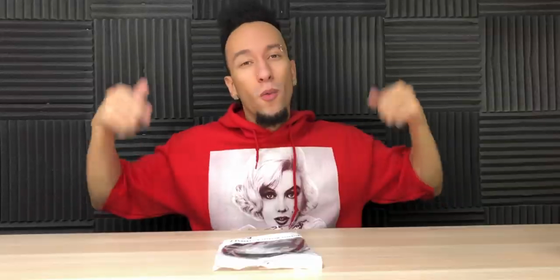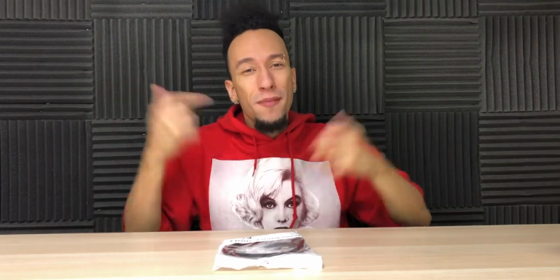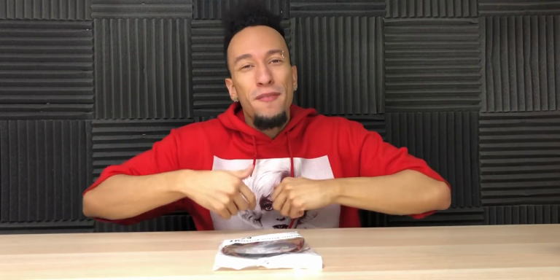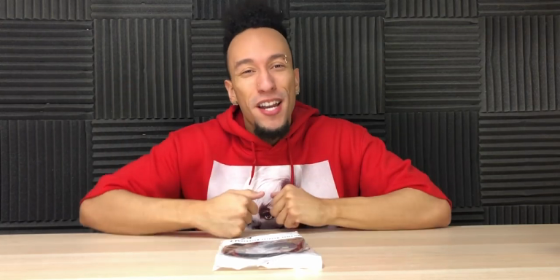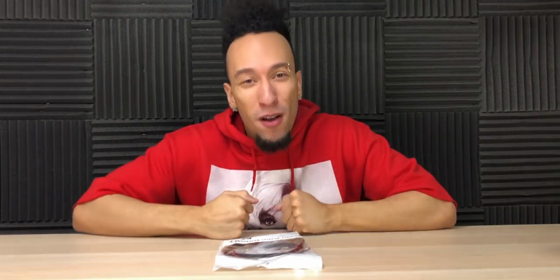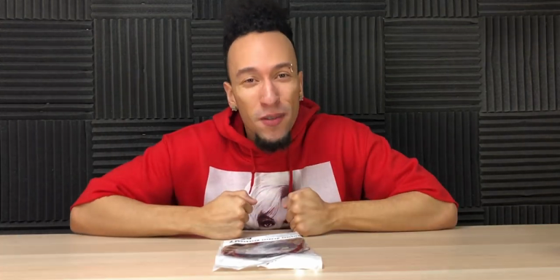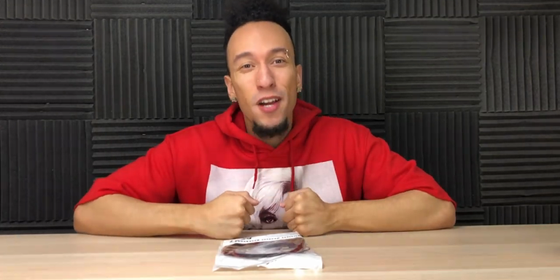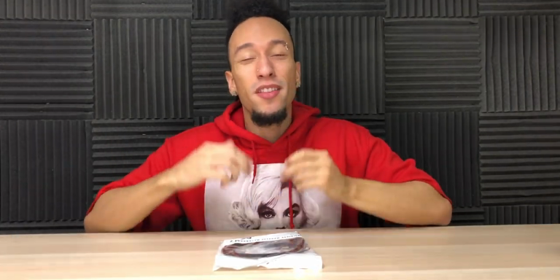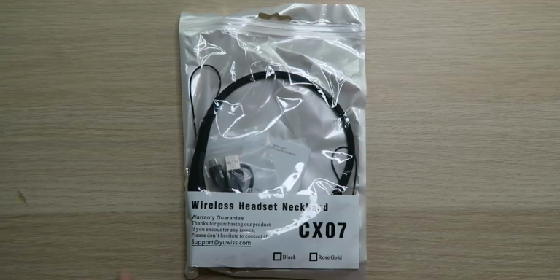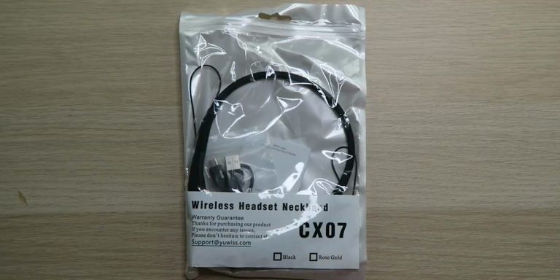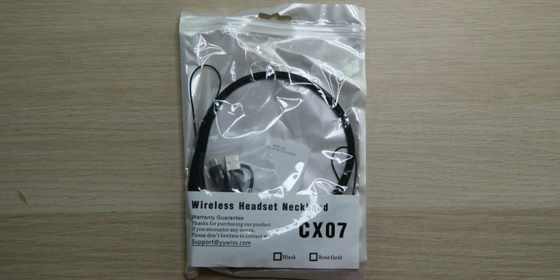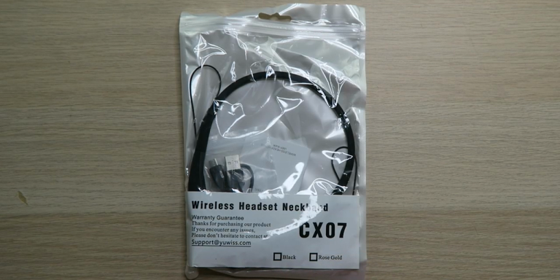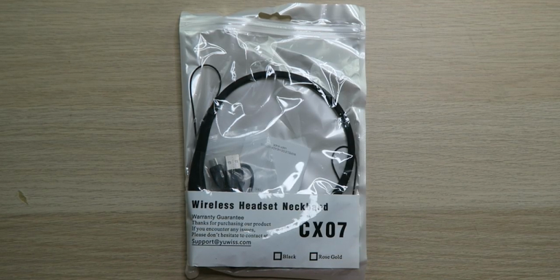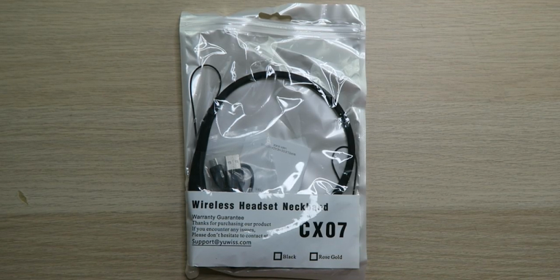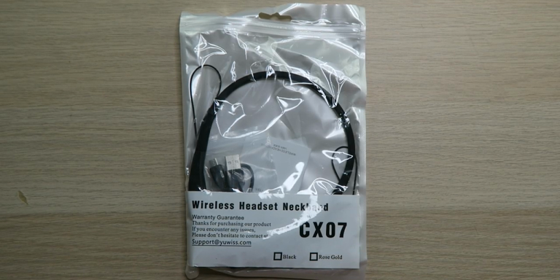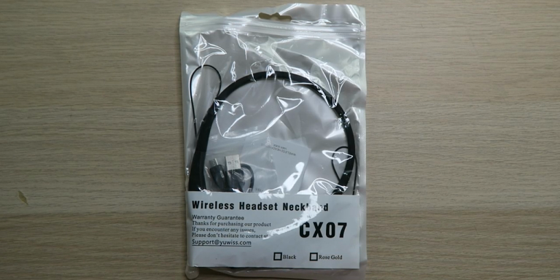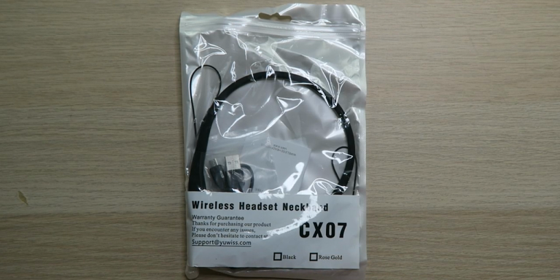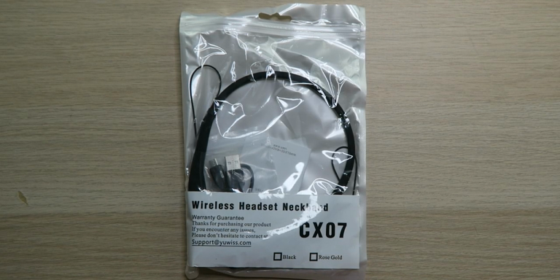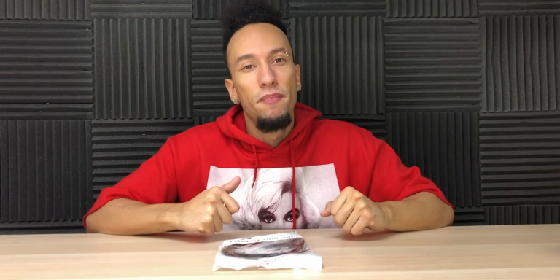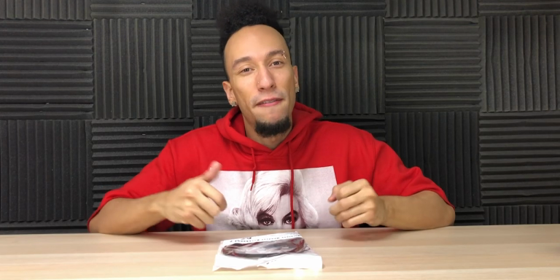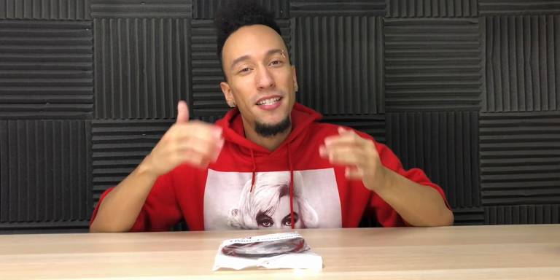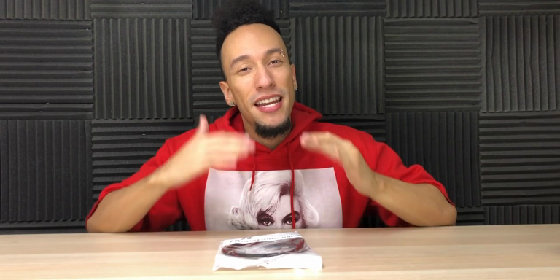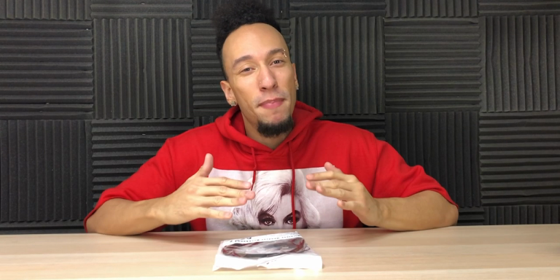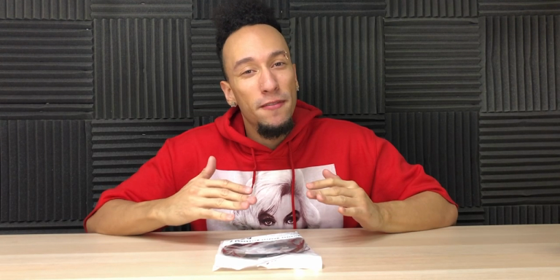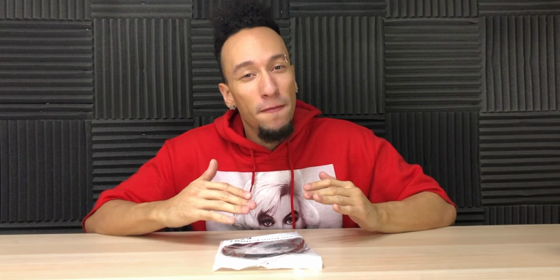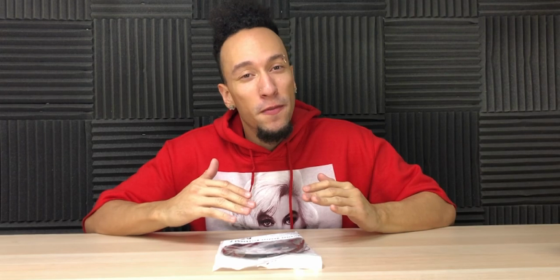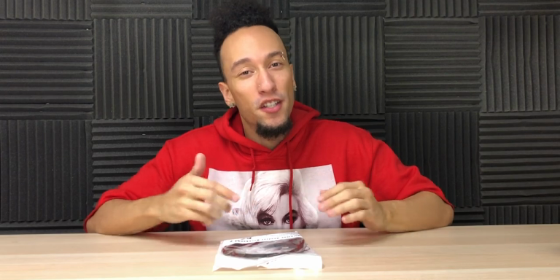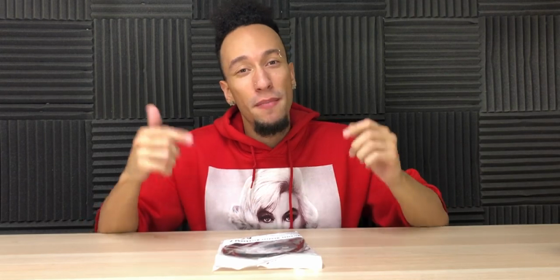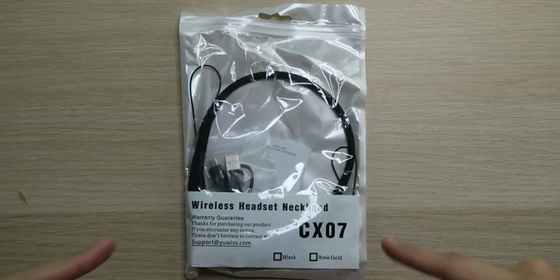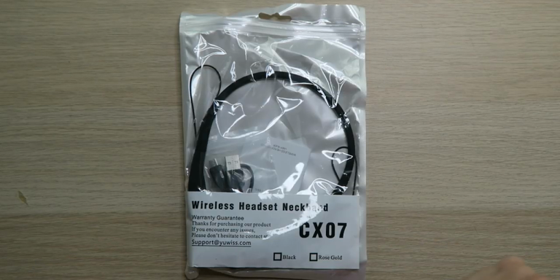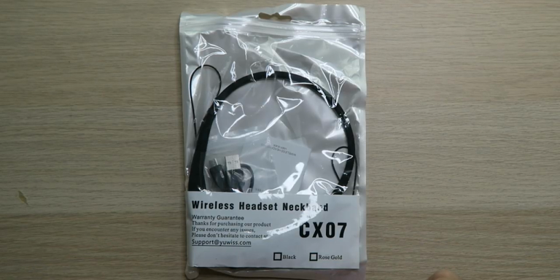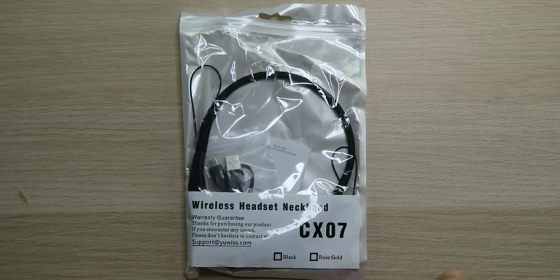What's up everybody? Roderick here with the U.S. Bluetooth Neckband Headphones. If you need some inexpensive headphones for the gym, these could be a good option.